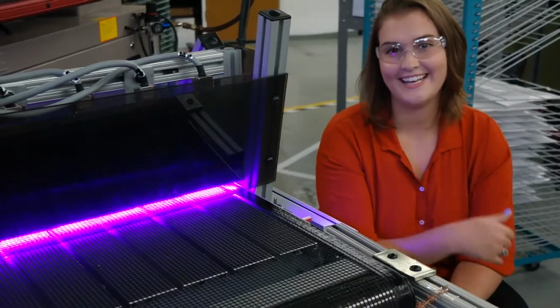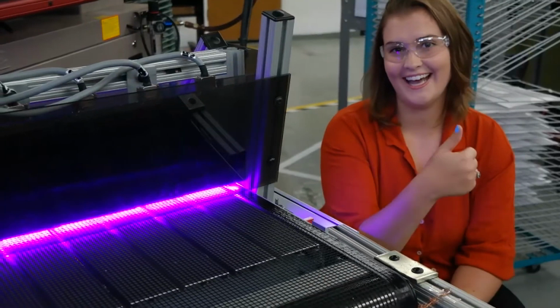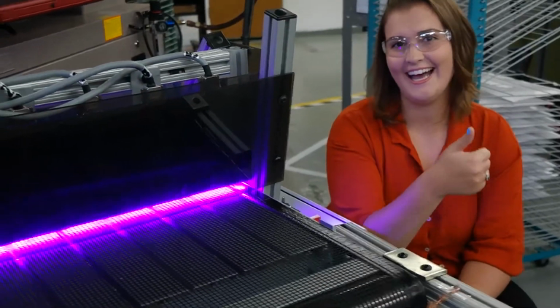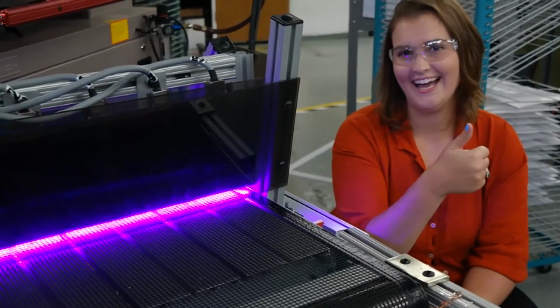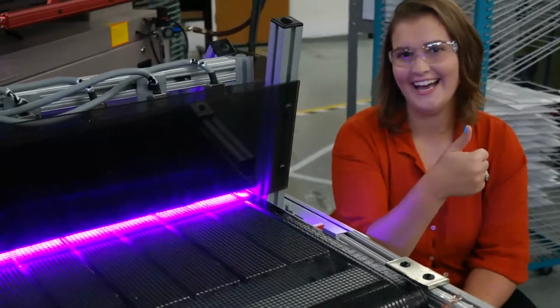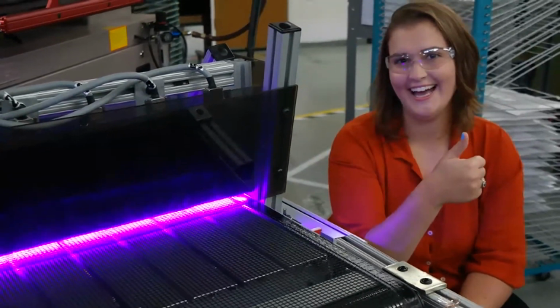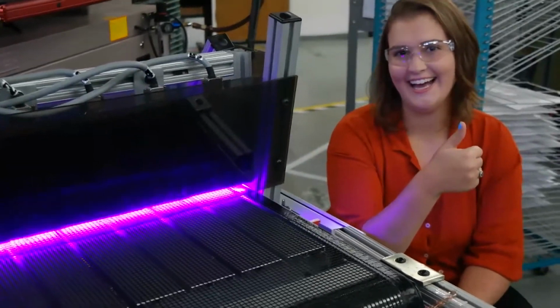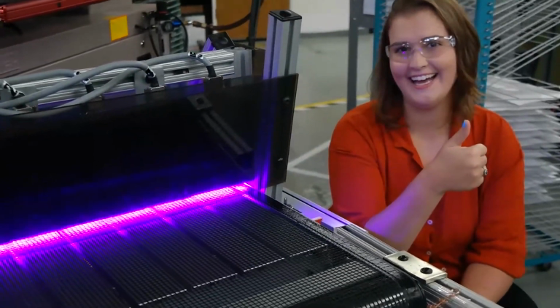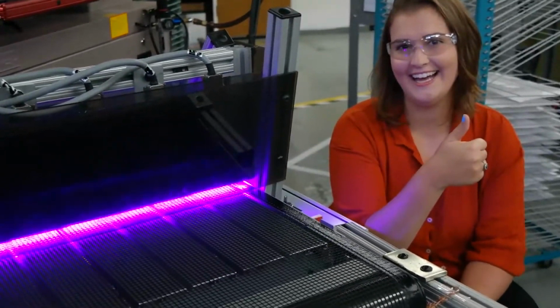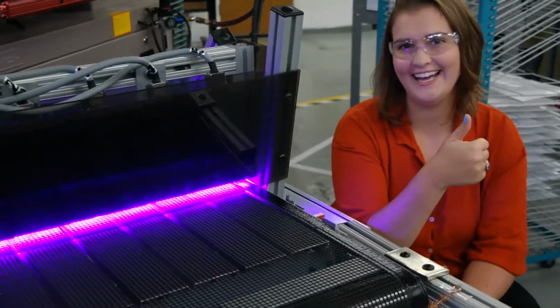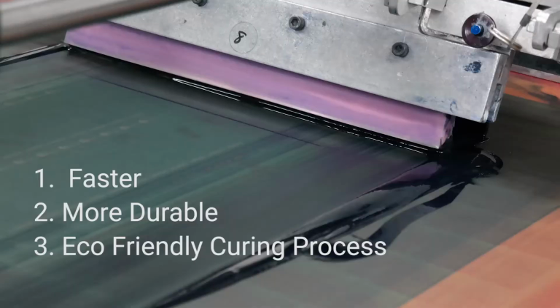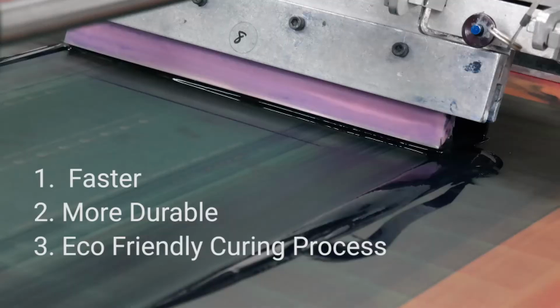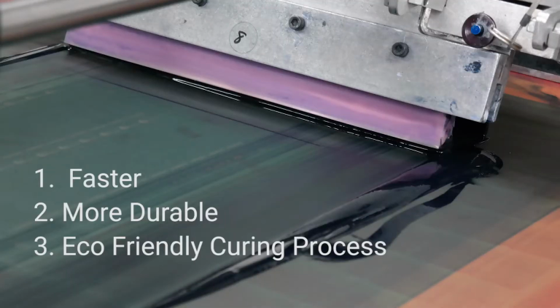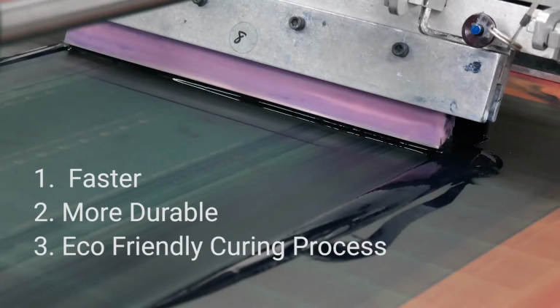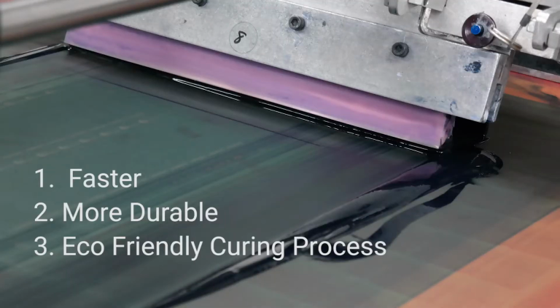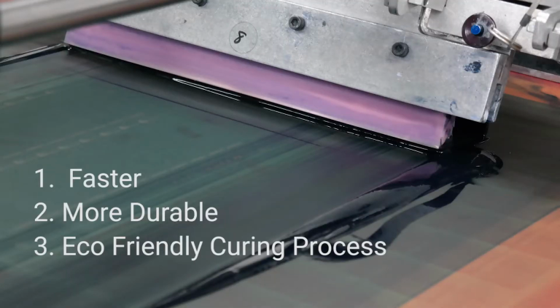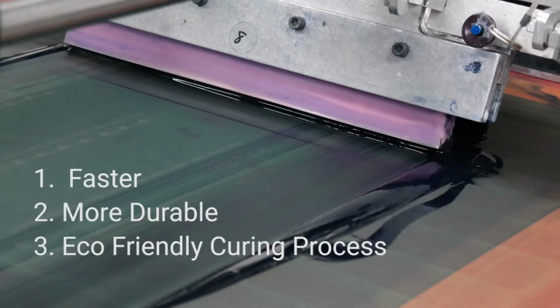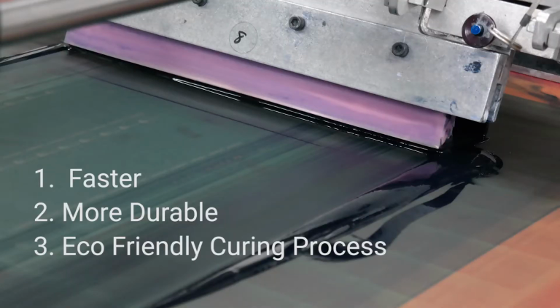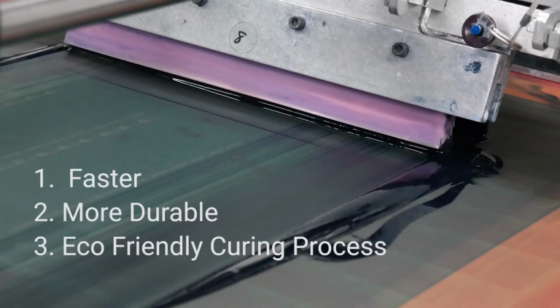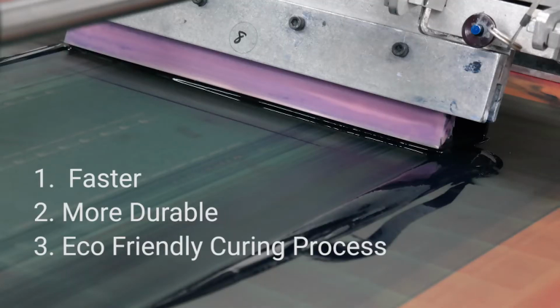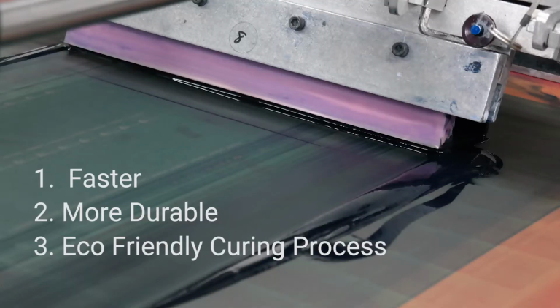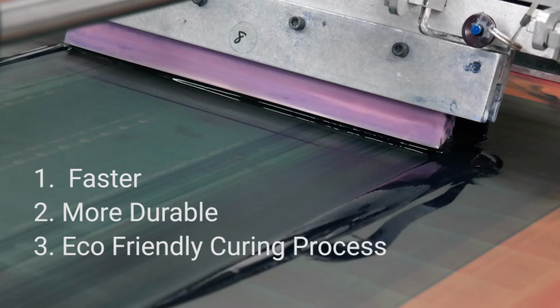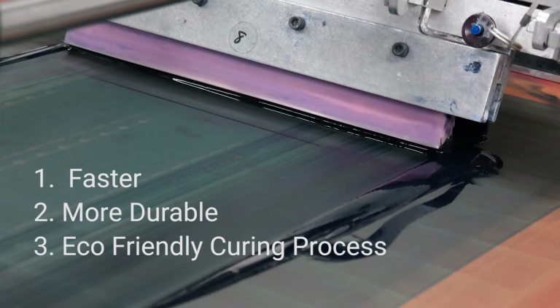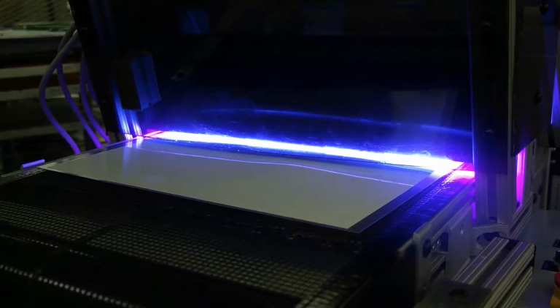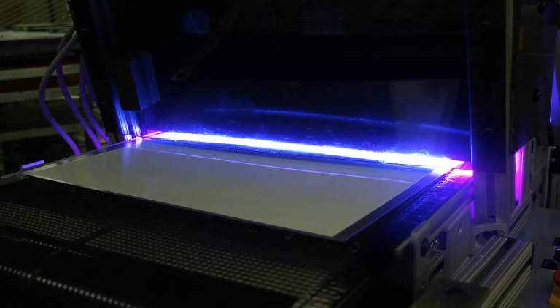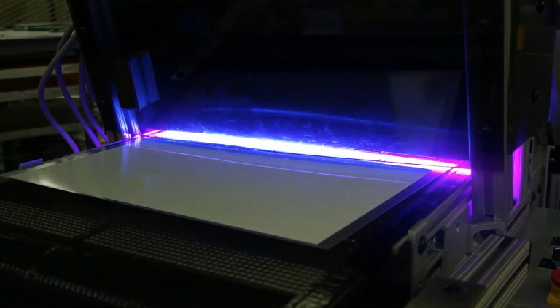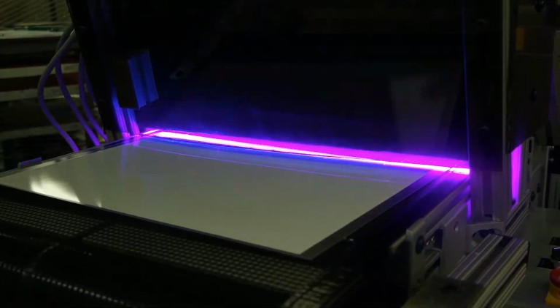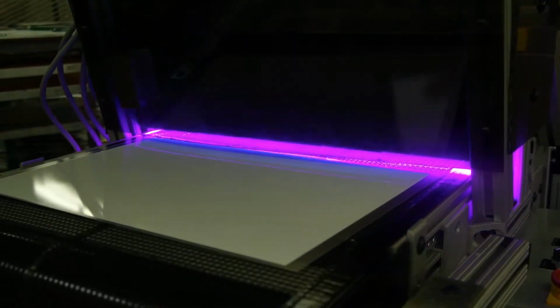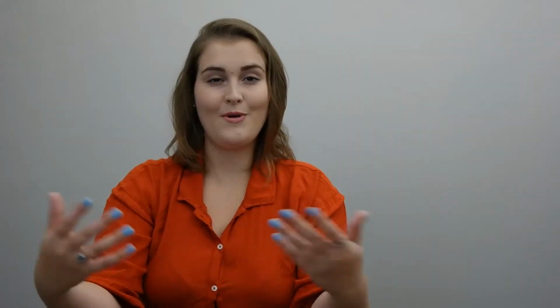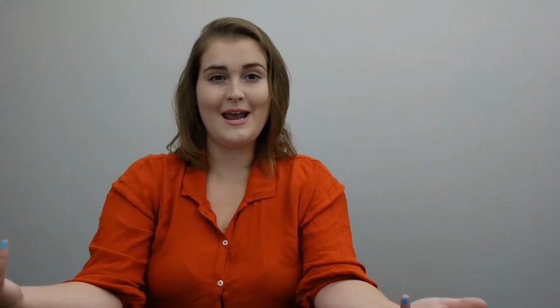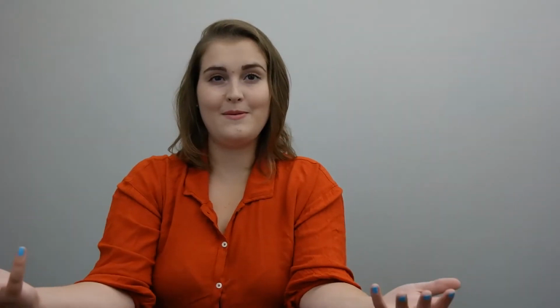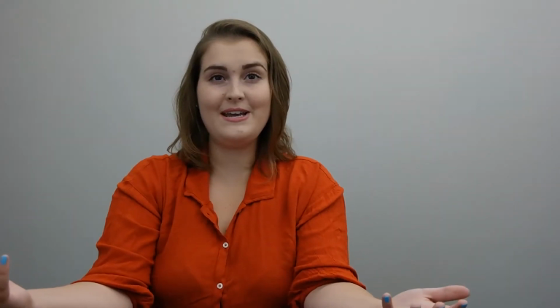Choose NFI for your next project. With a faster, more durable and eco-friendly curing process, we can't be beat!